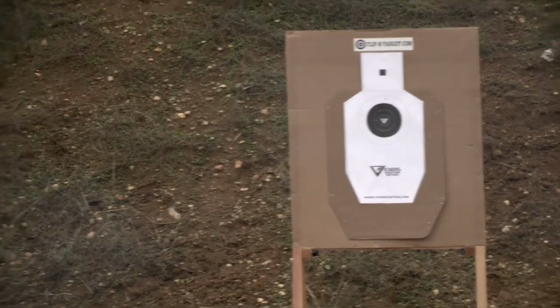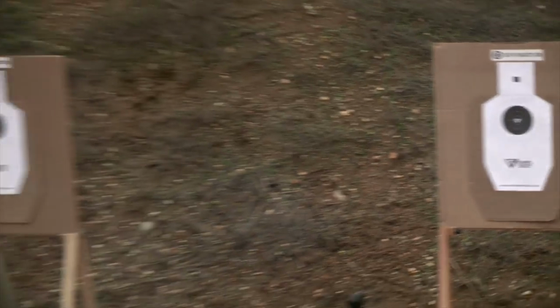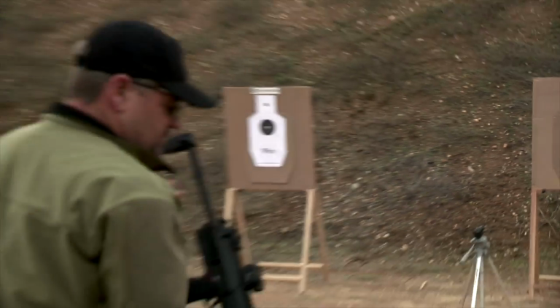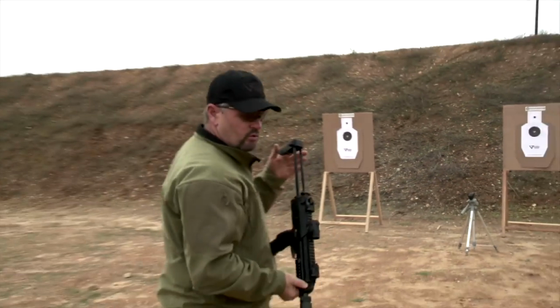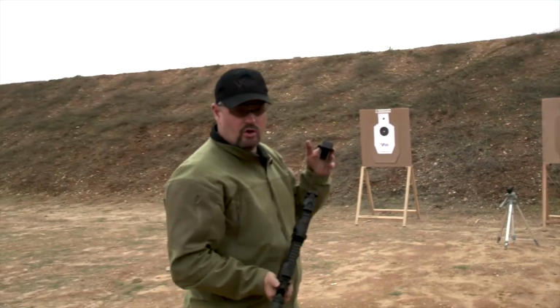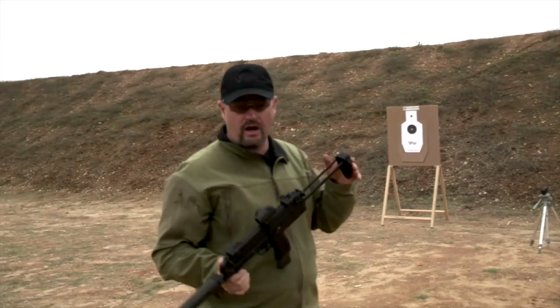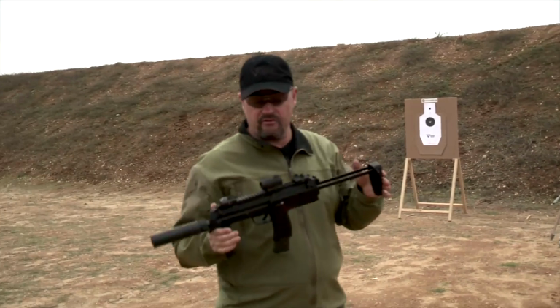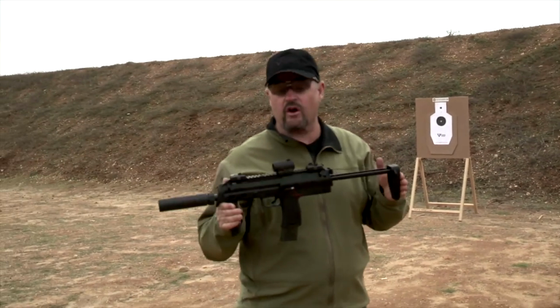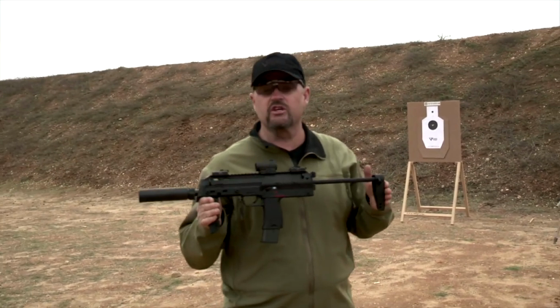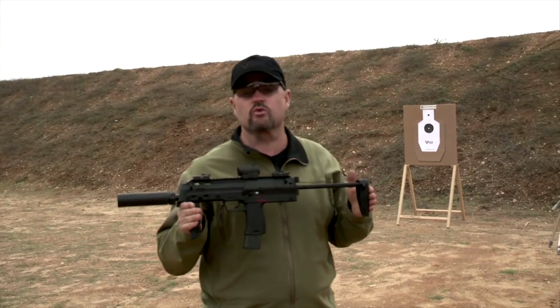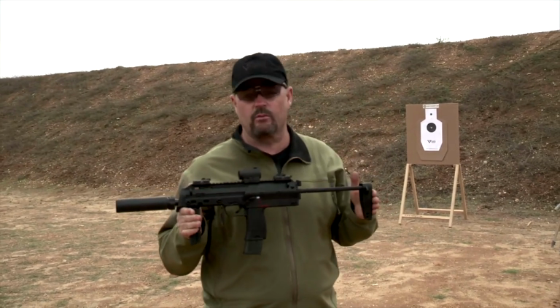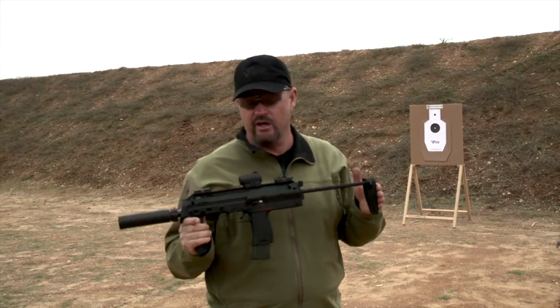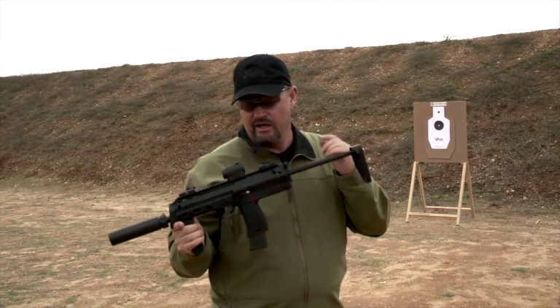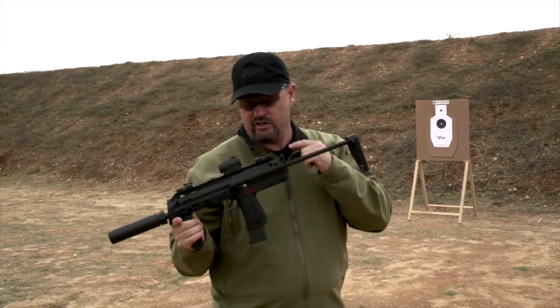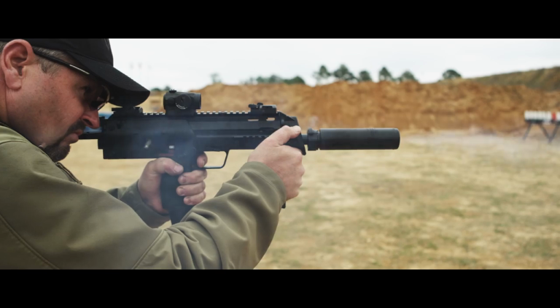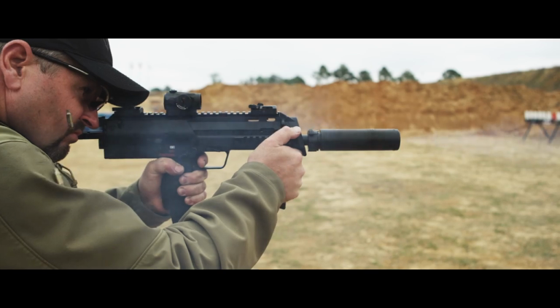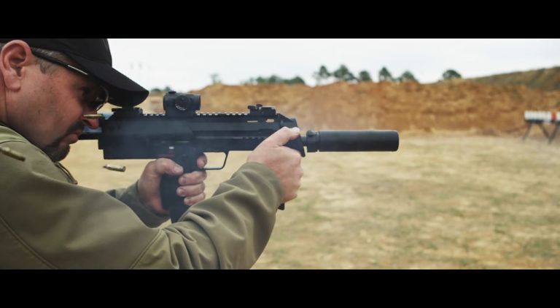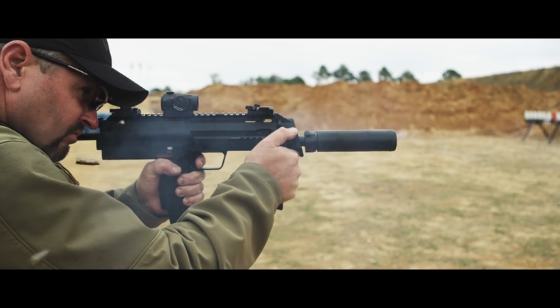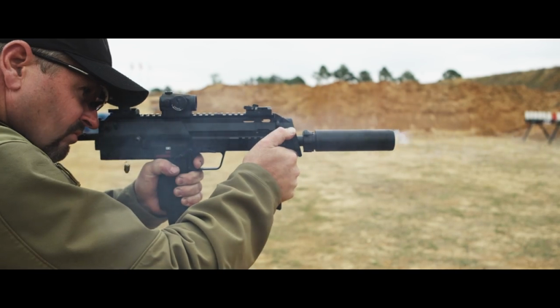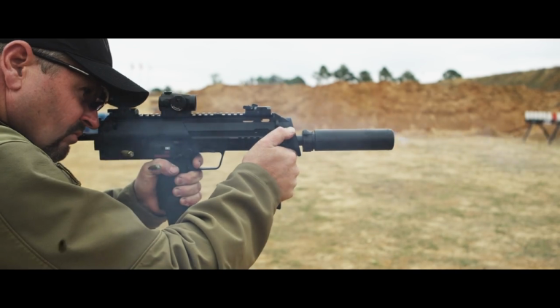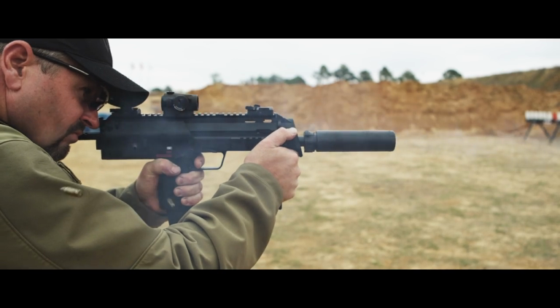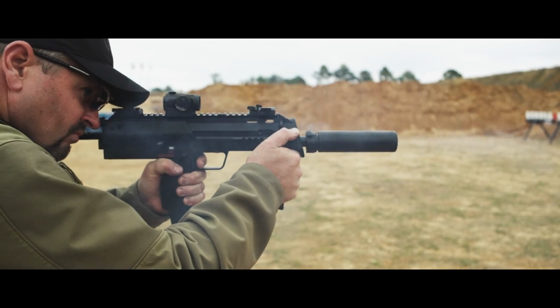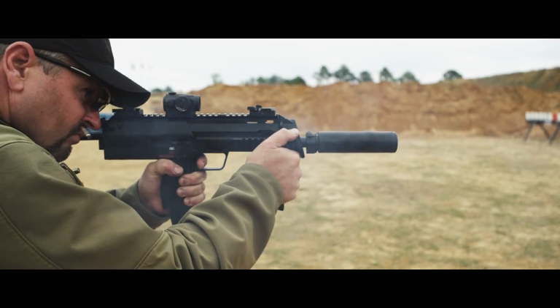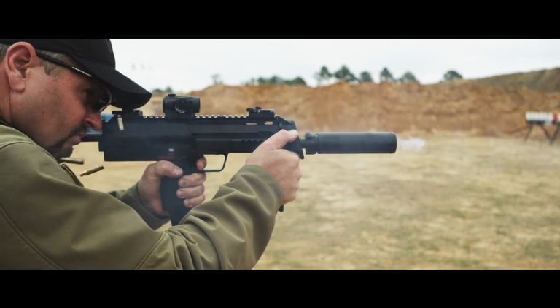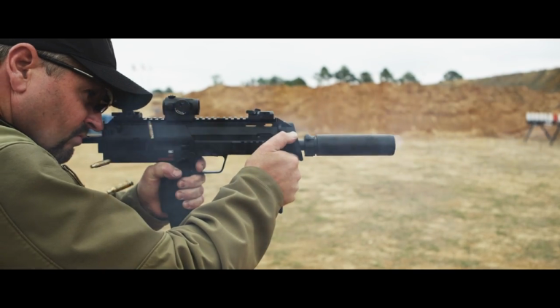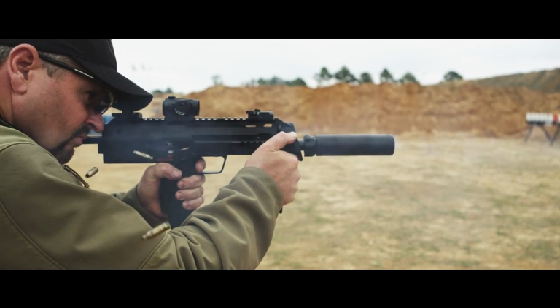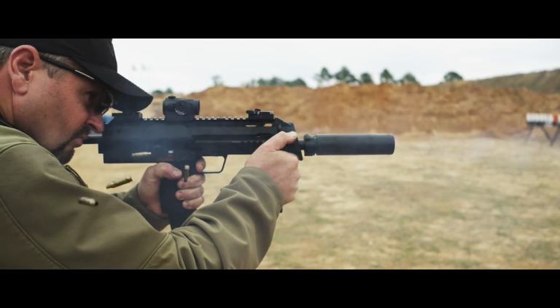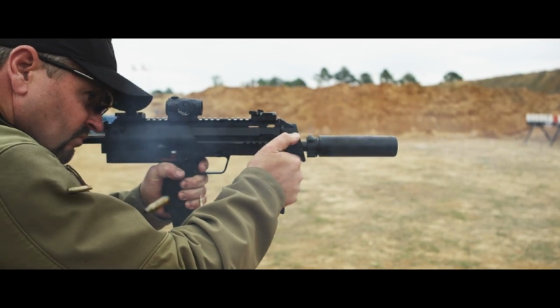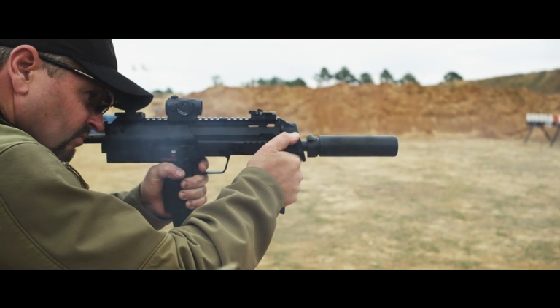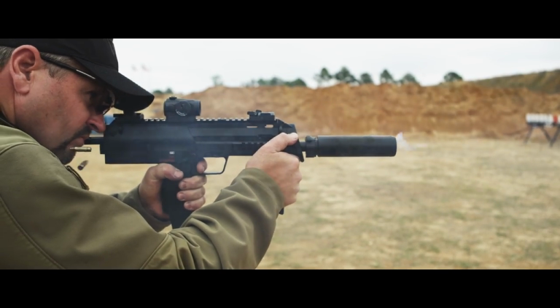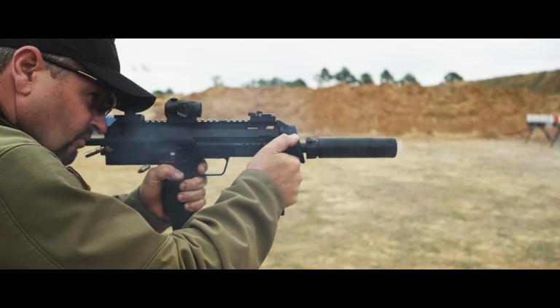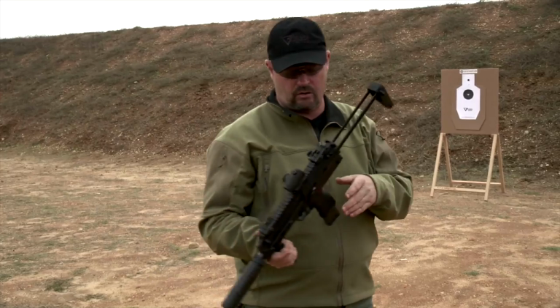As you can see, real quiet and very controllable. You can essentially dump a whole magazine and keep them all in the vital zone, no problem at all.